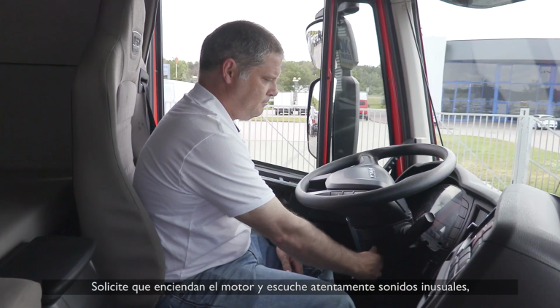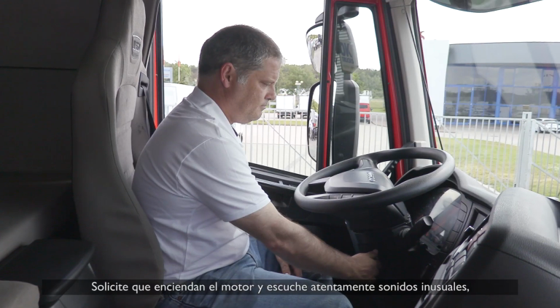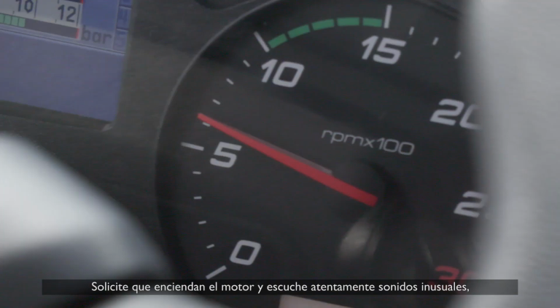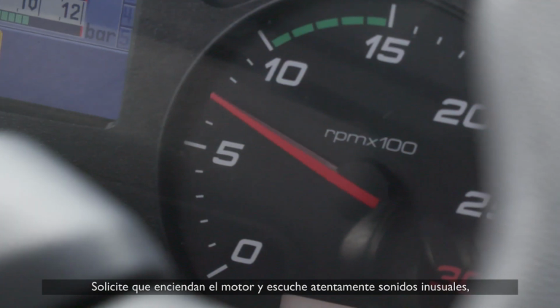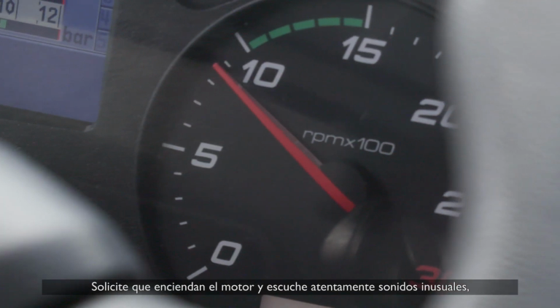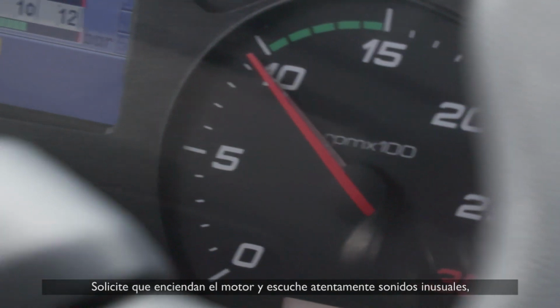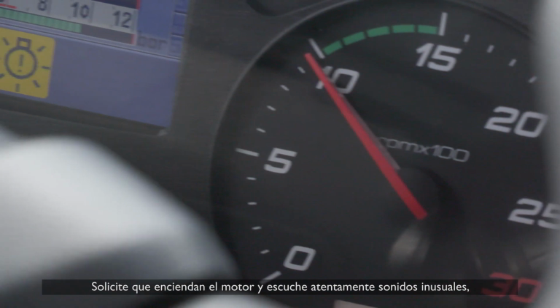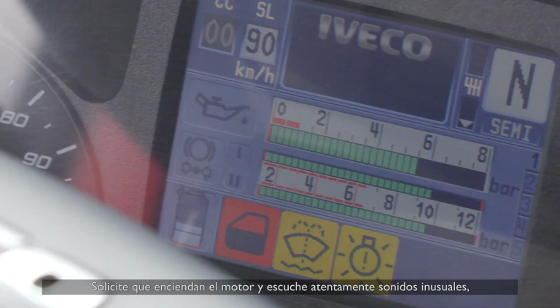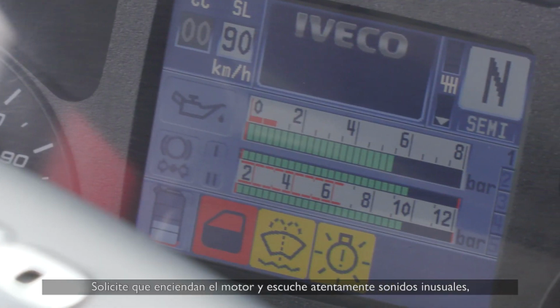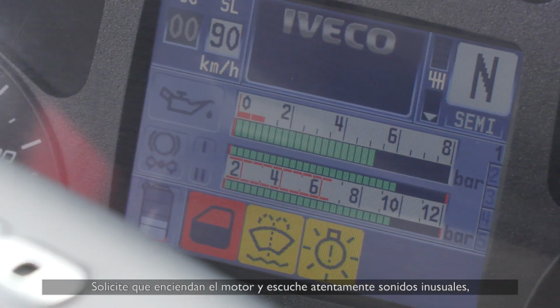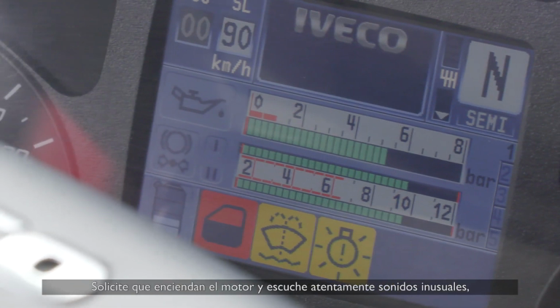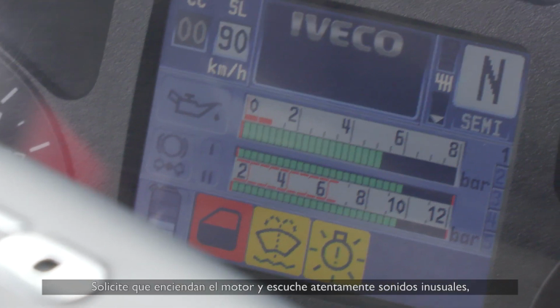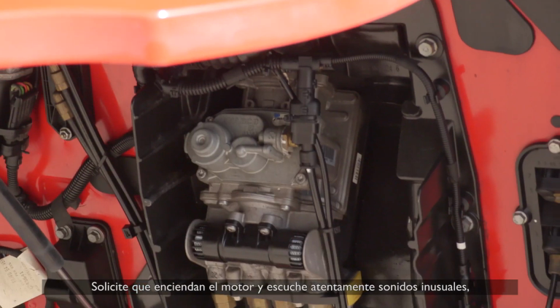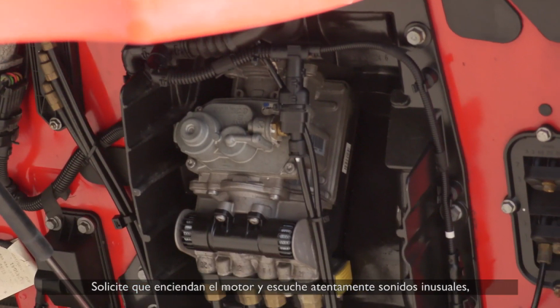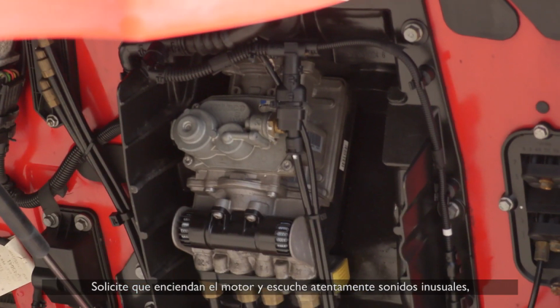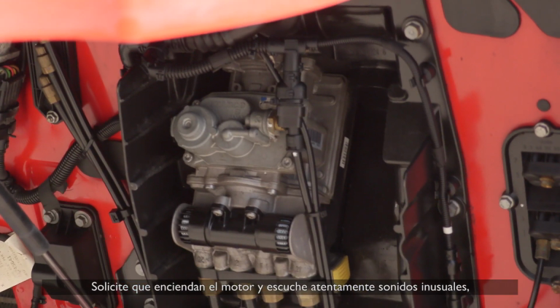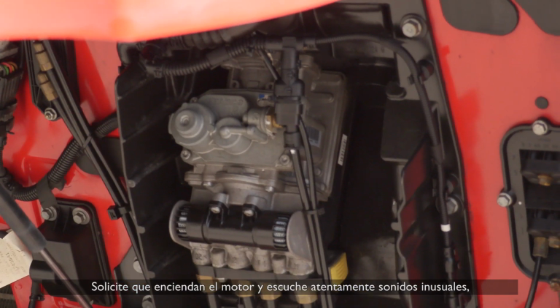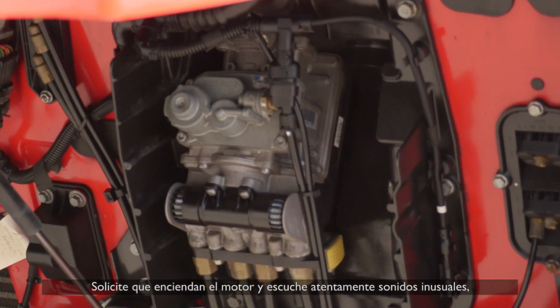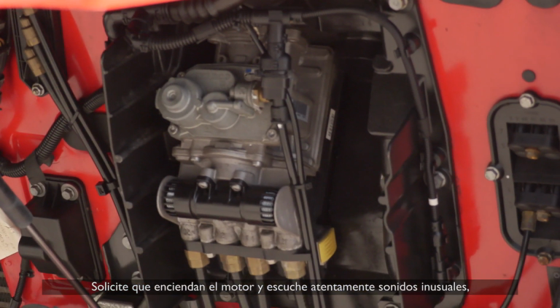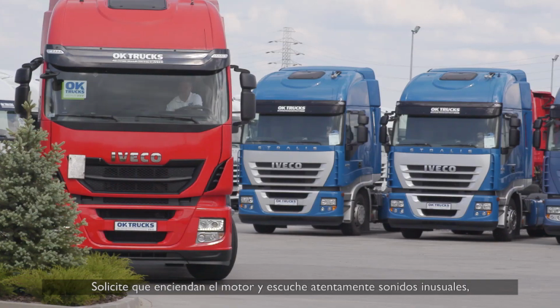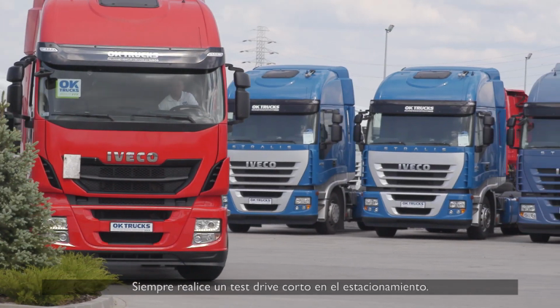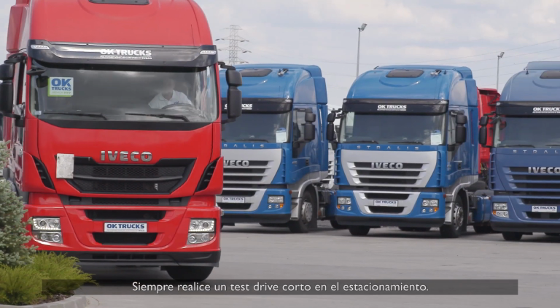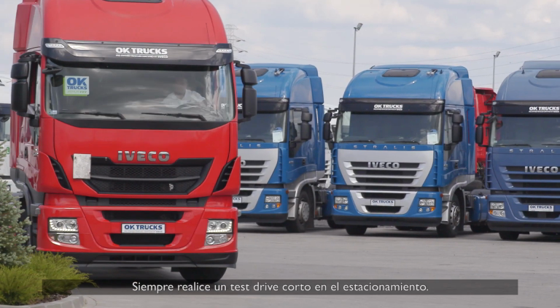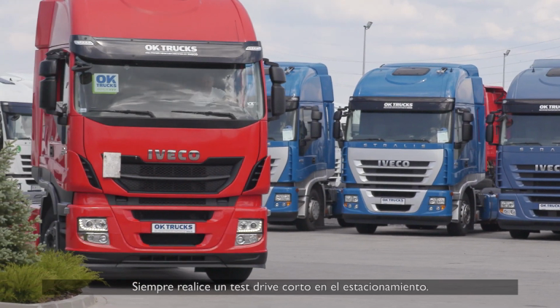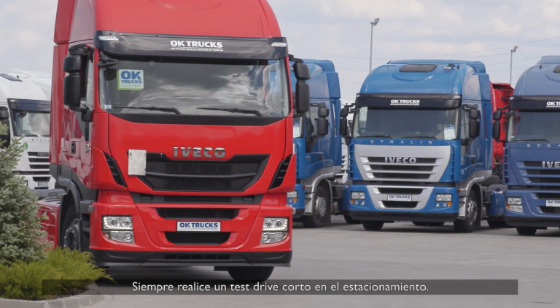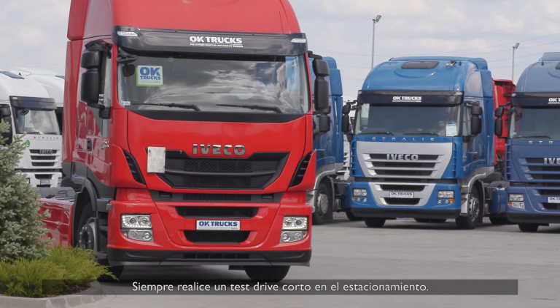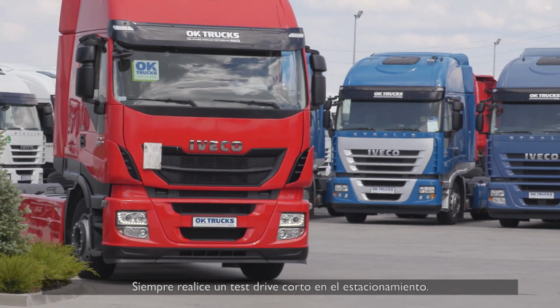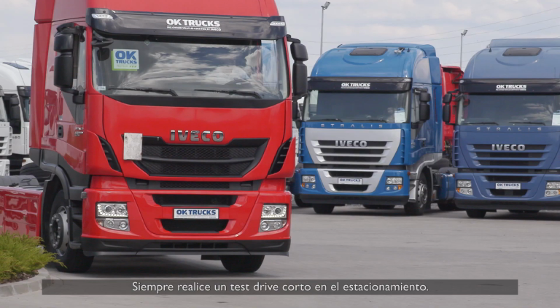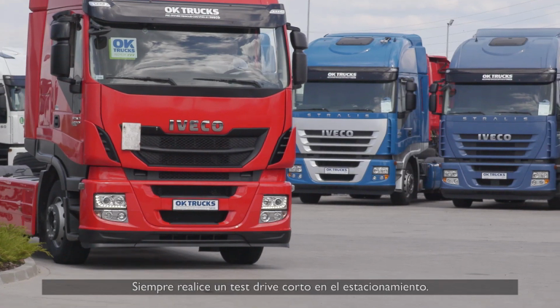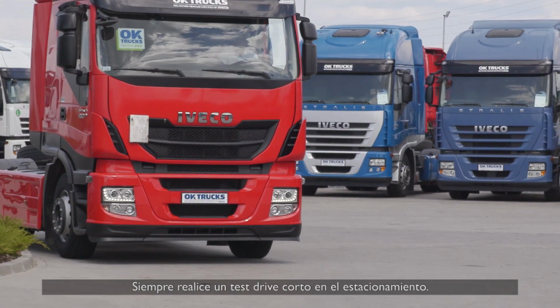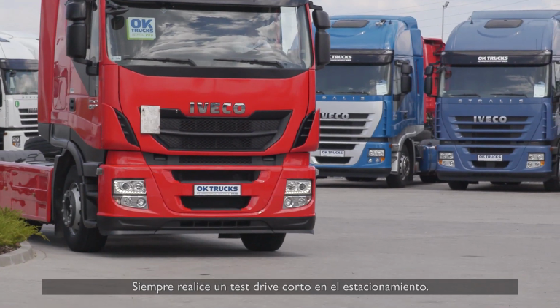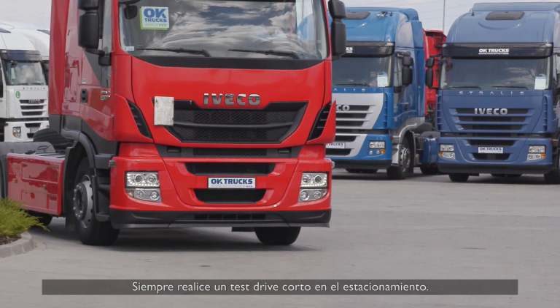Ask to start the engine and listen carefully for any unusual noises. Always carry out a short test drive in the parking lot.